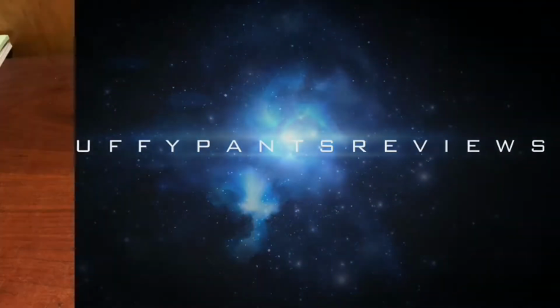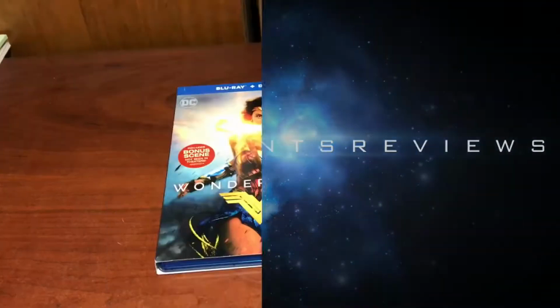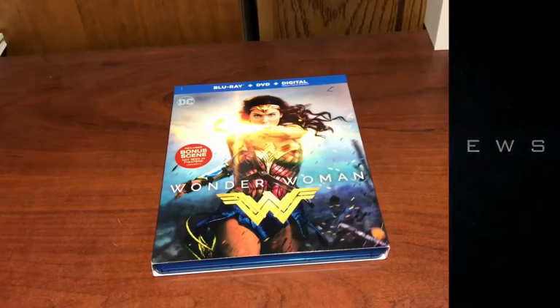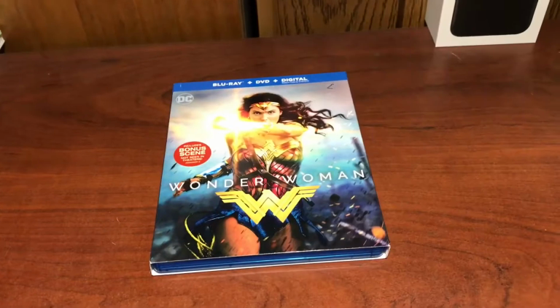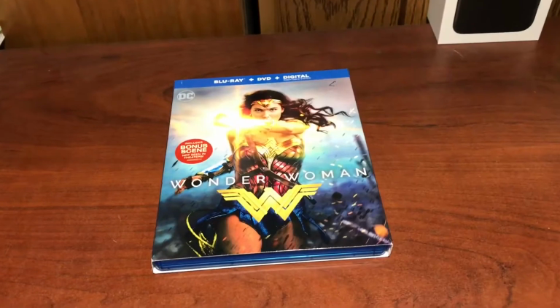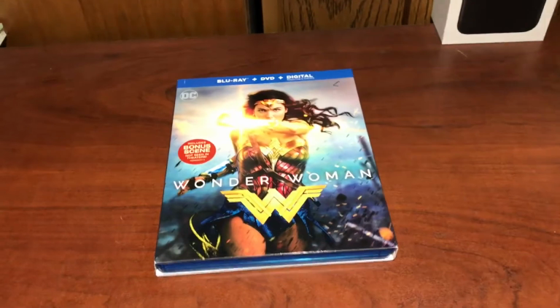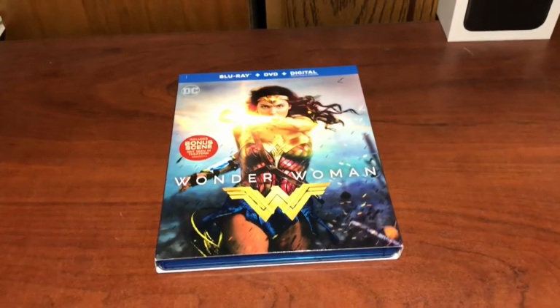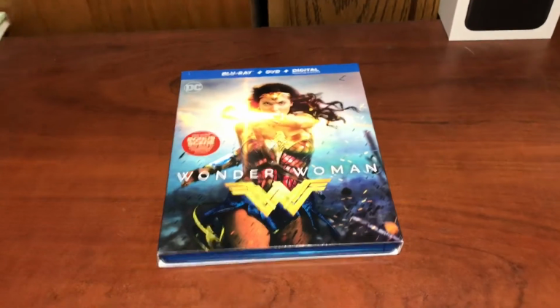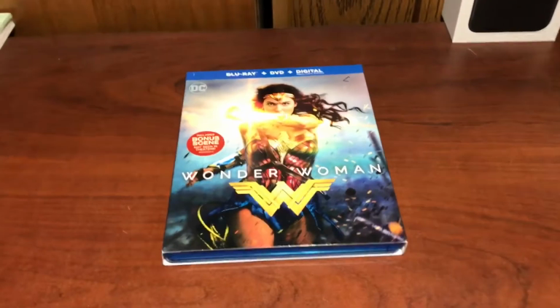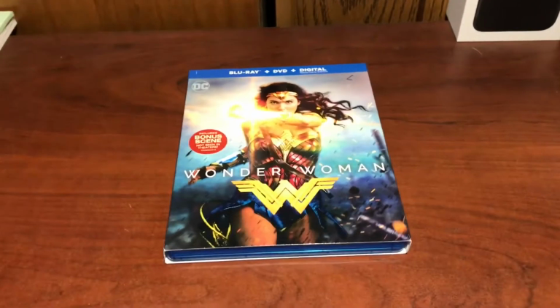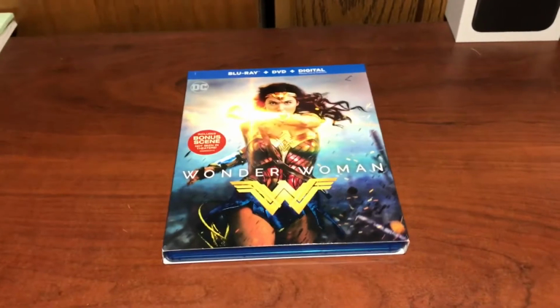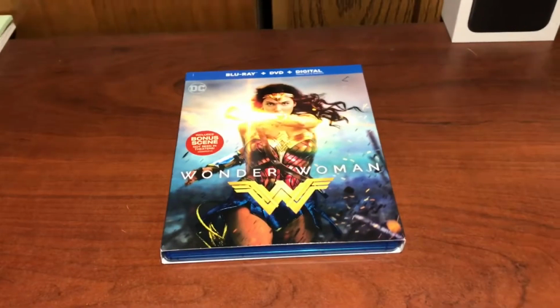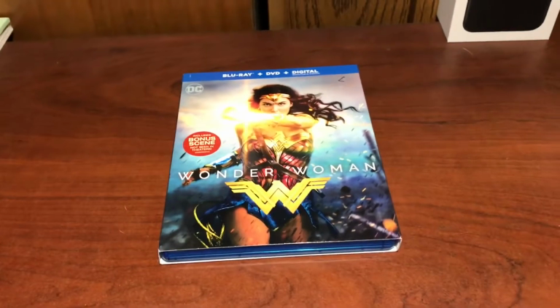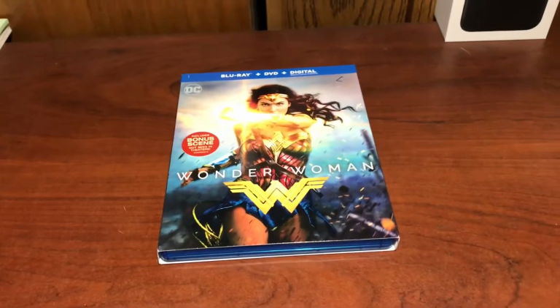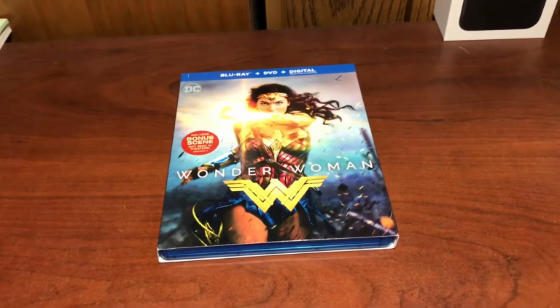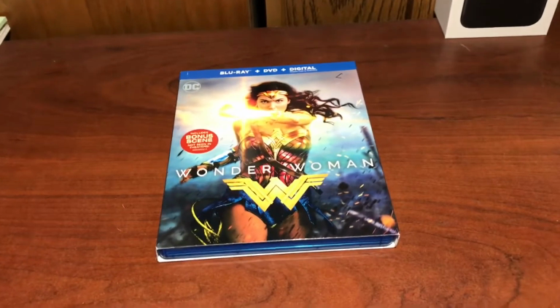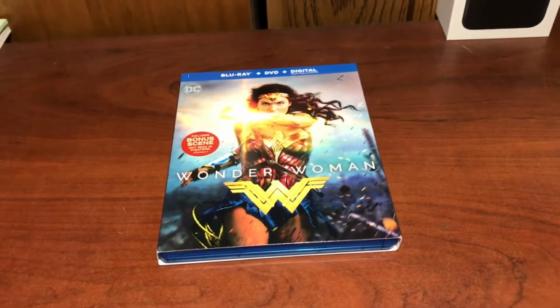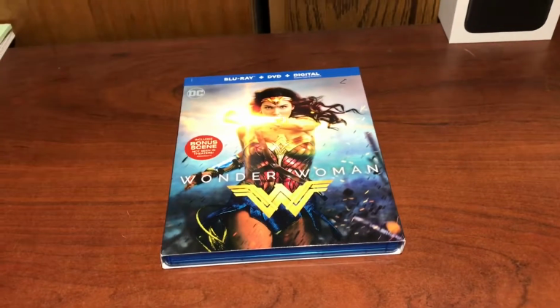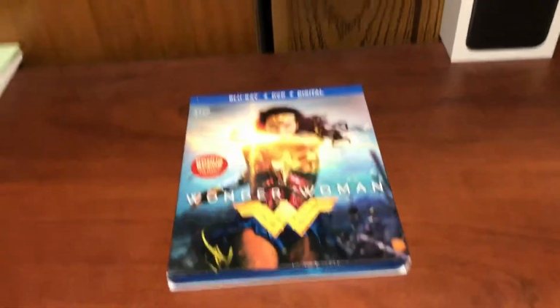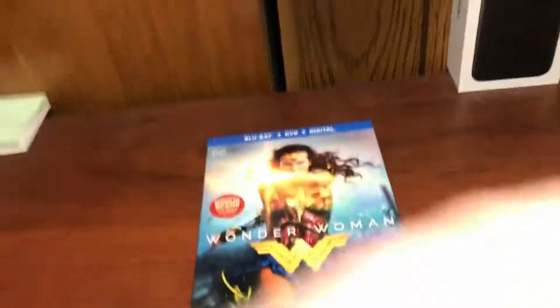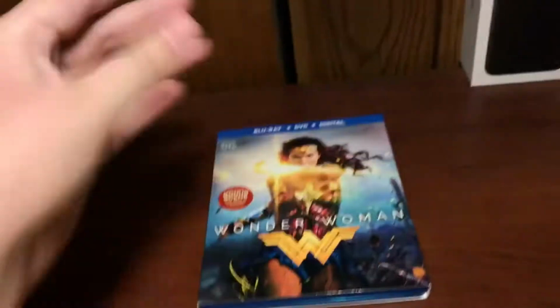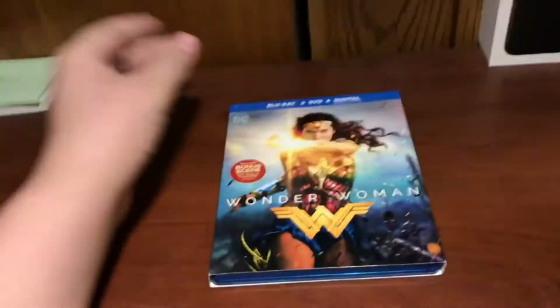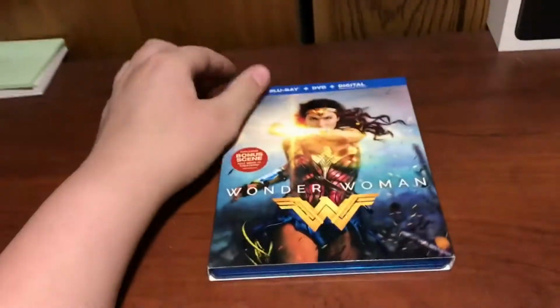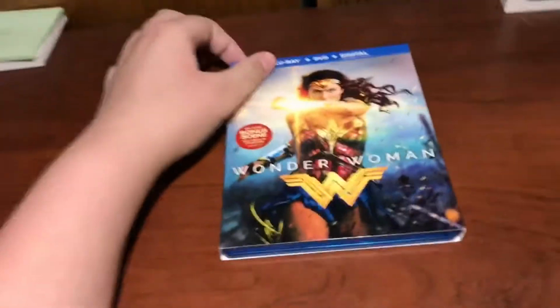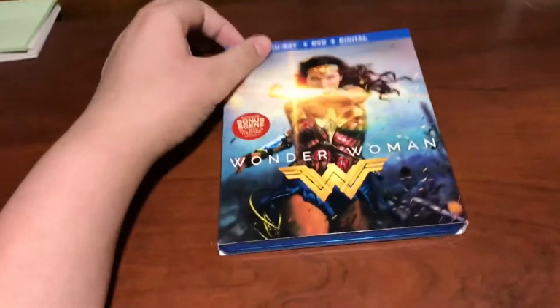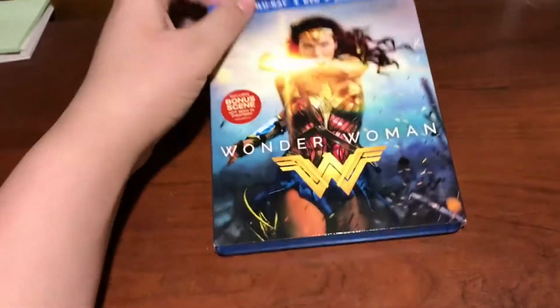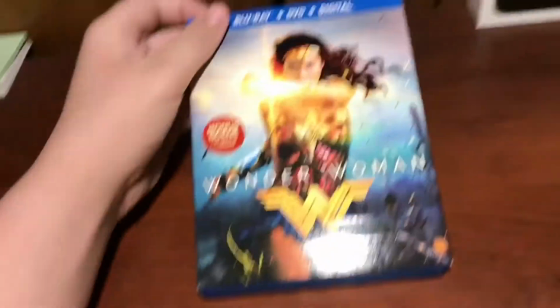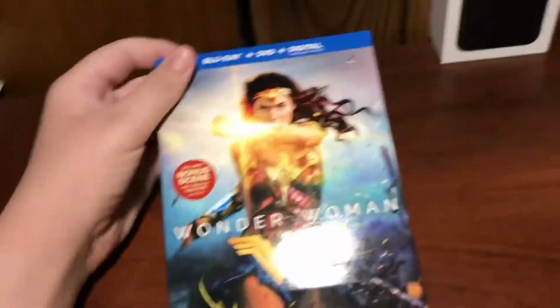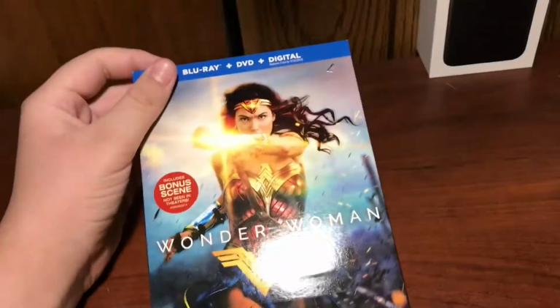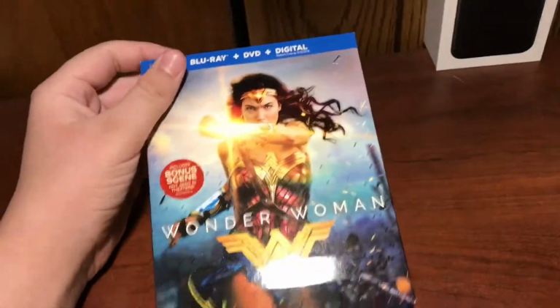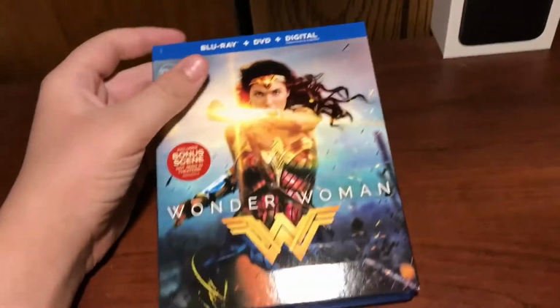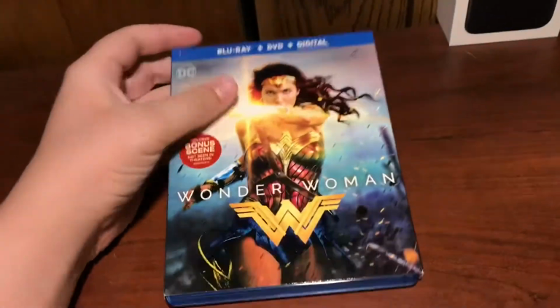Mr. Fluffy Pants here. Today I got another Blu-ray unboxing and review. Today I'm going to be doing Wonder Woman.